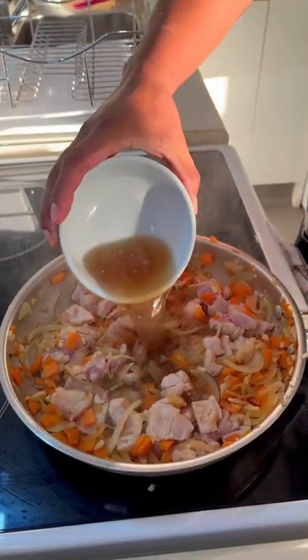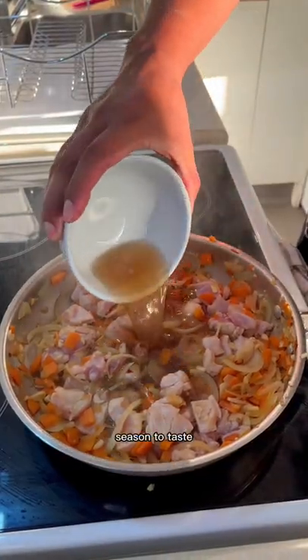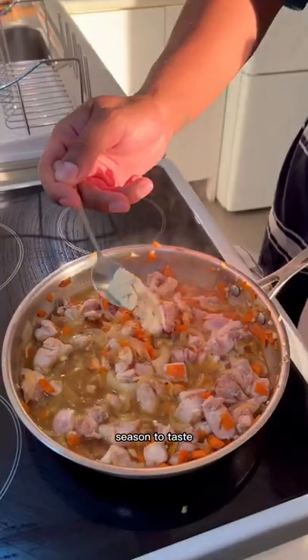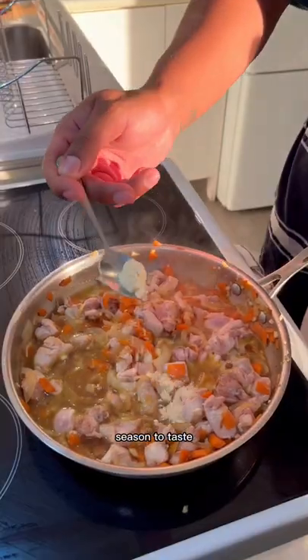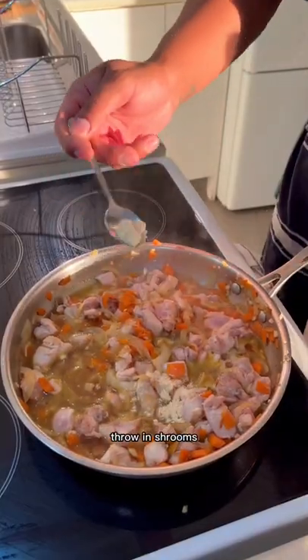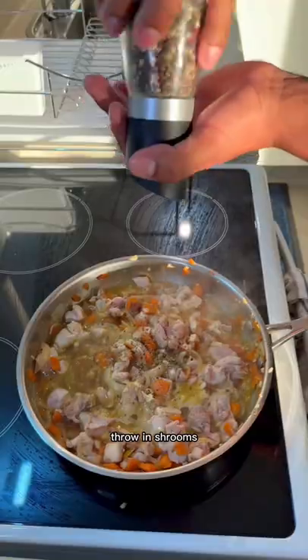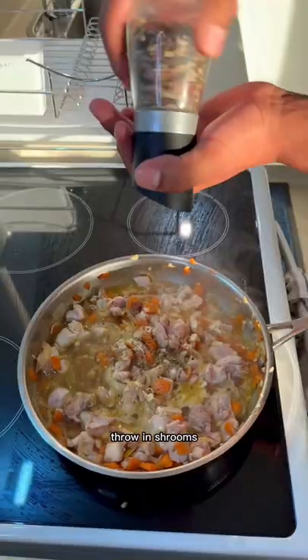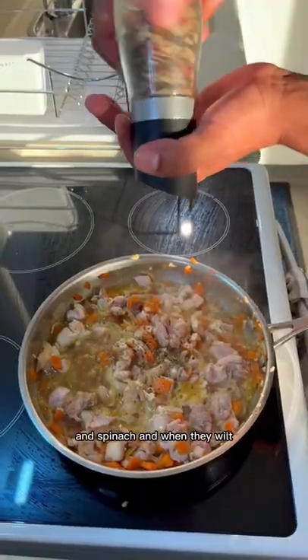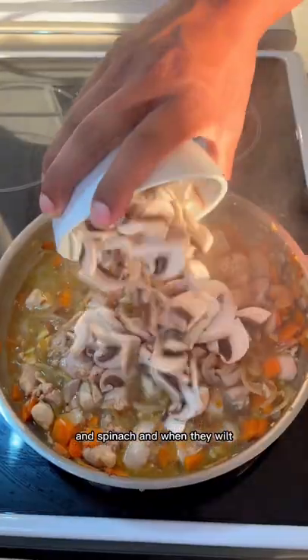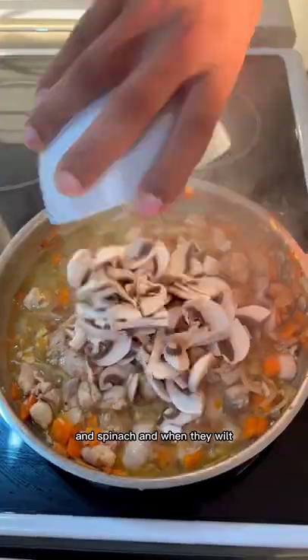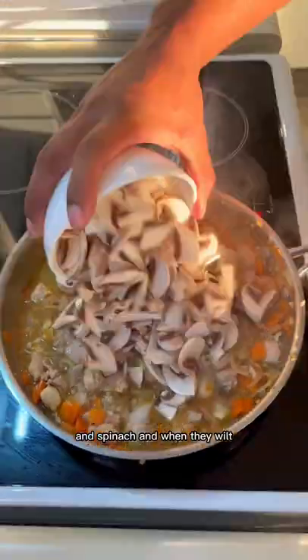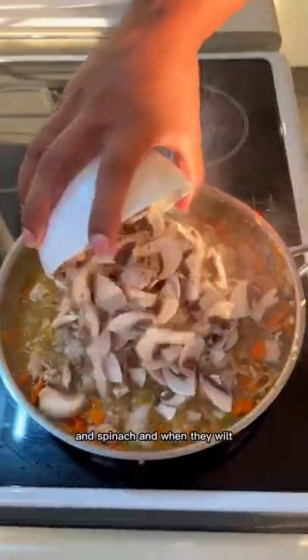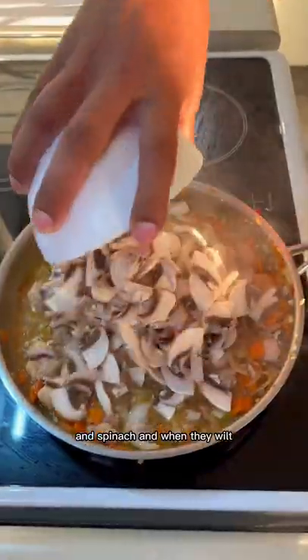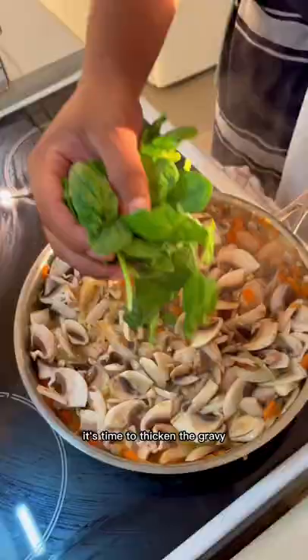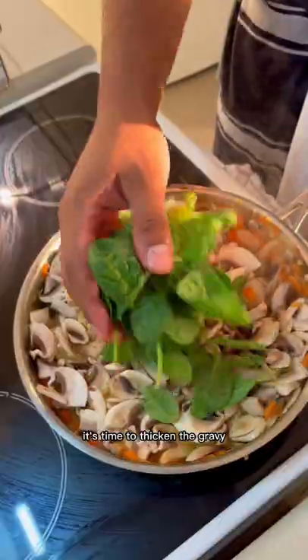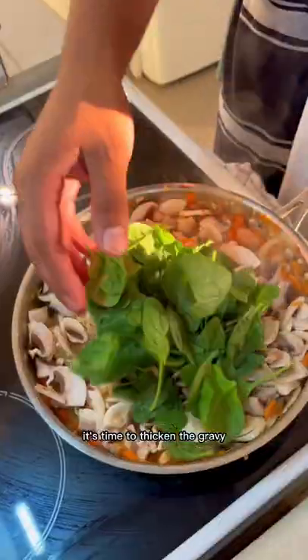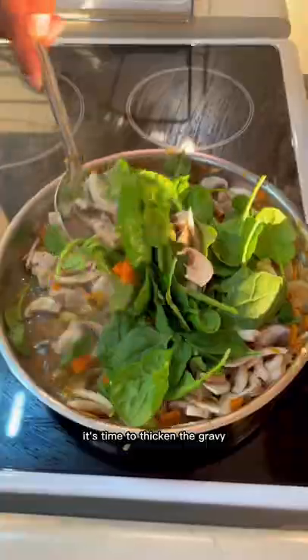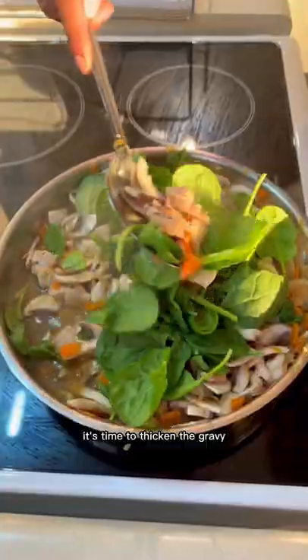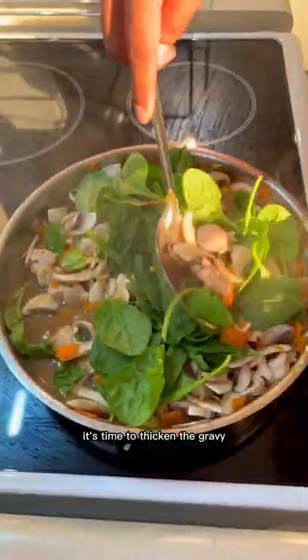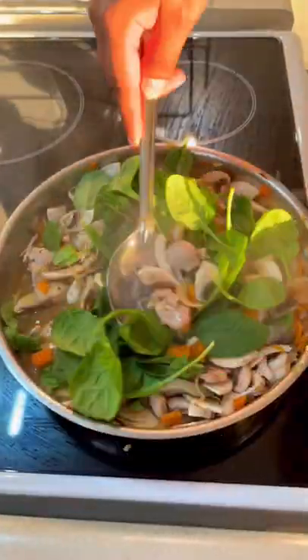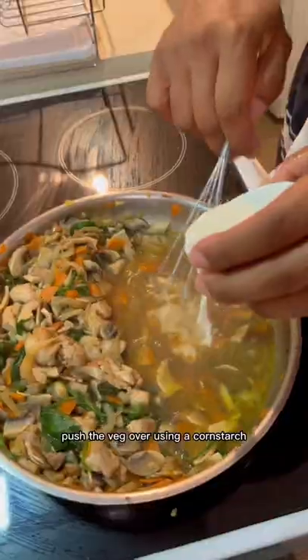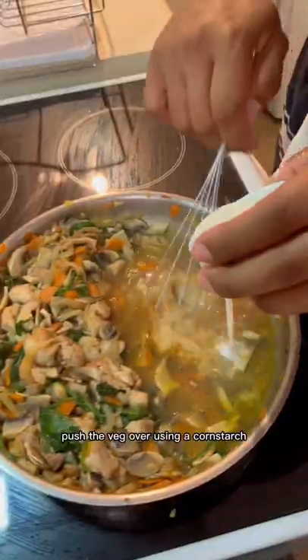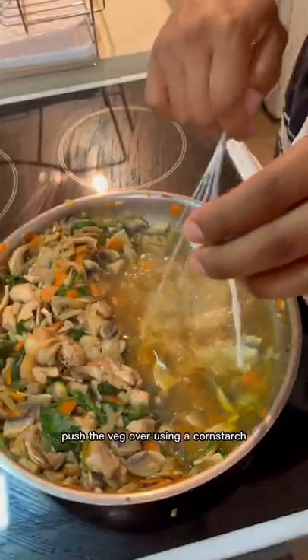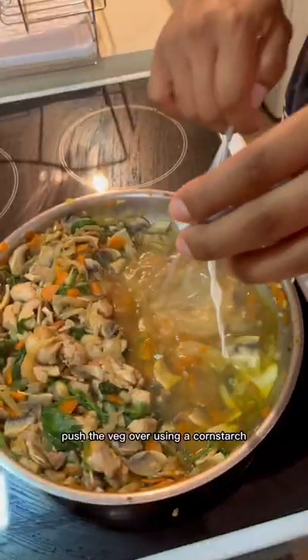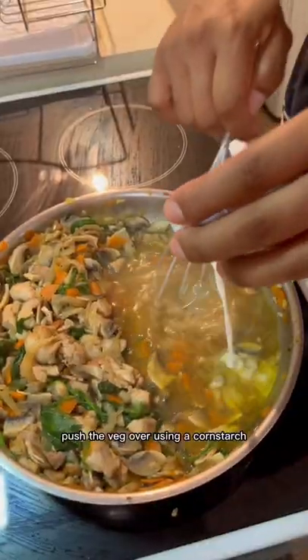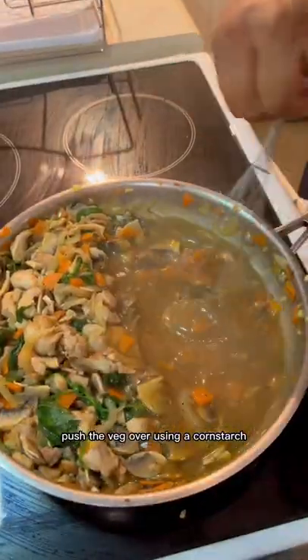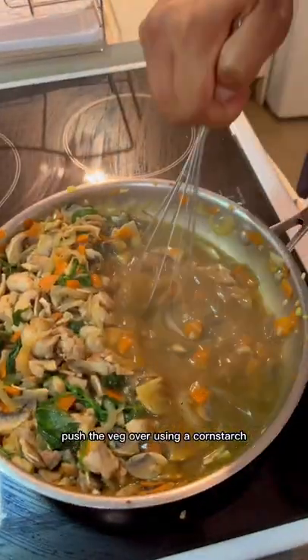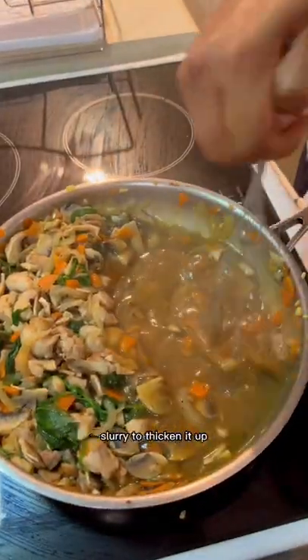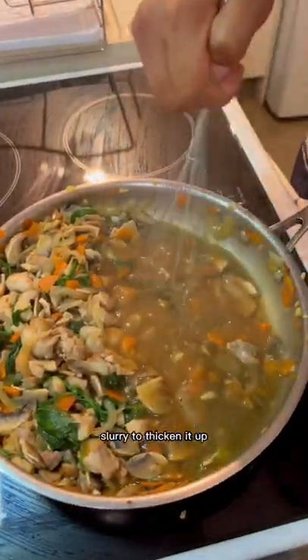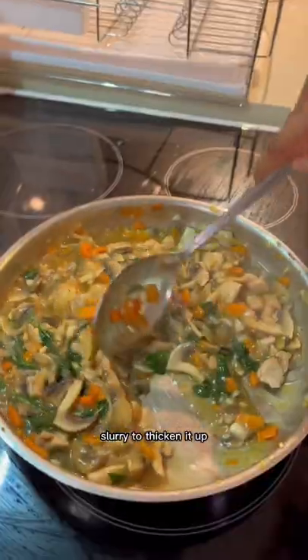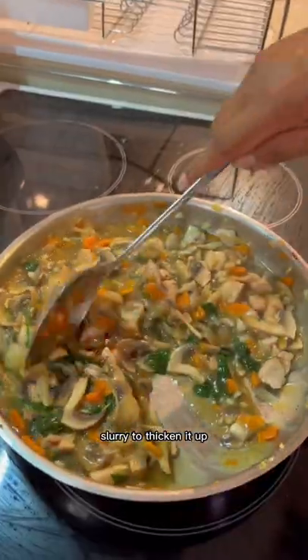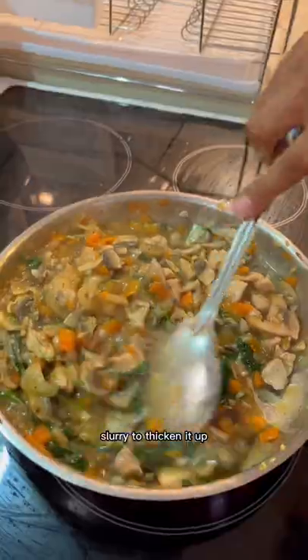Season to taste, throw in shrooms and spinach. When they wilt, it's time to thicken the gravy. Push the veg over and use a cornstarch slurry to thicken it up.